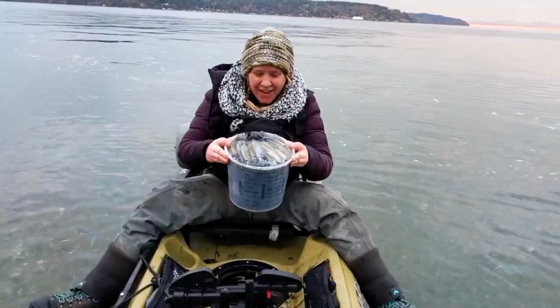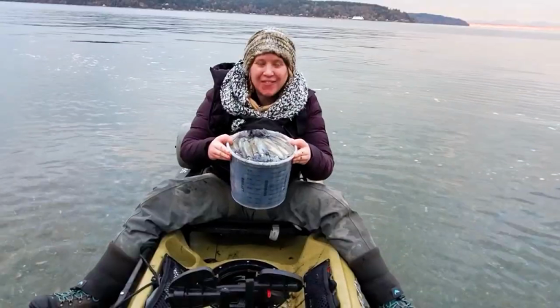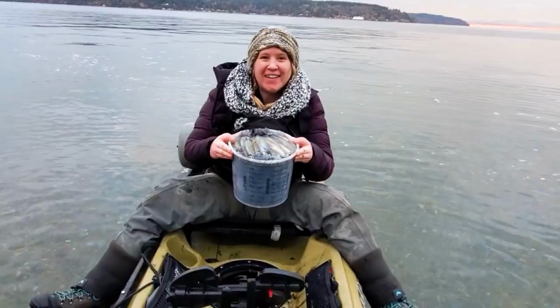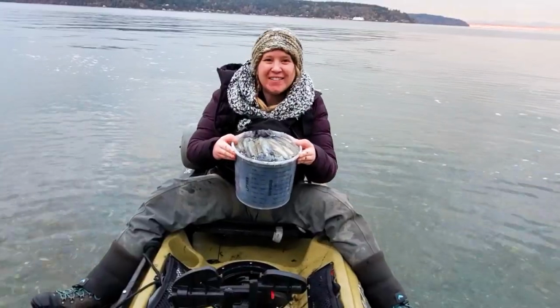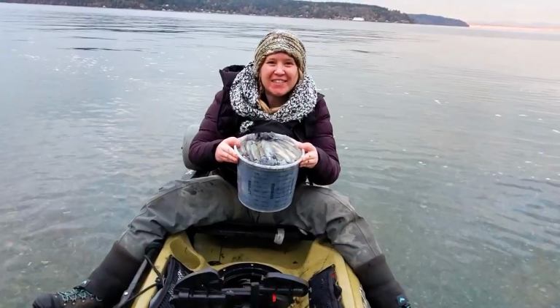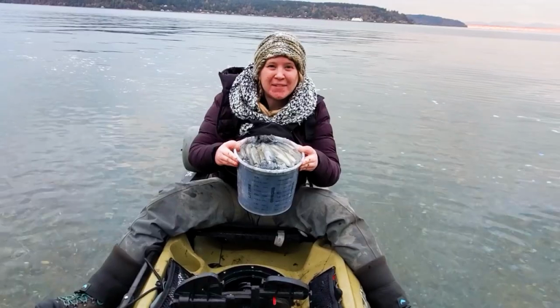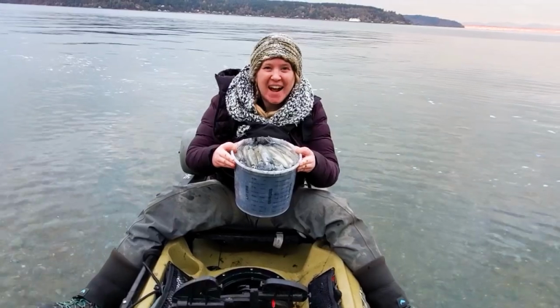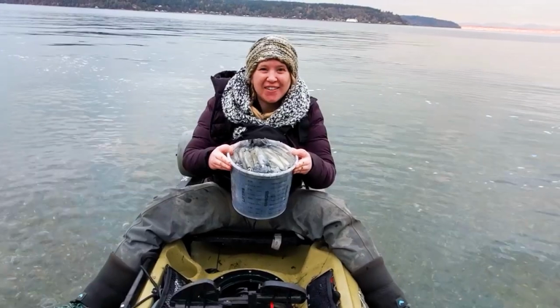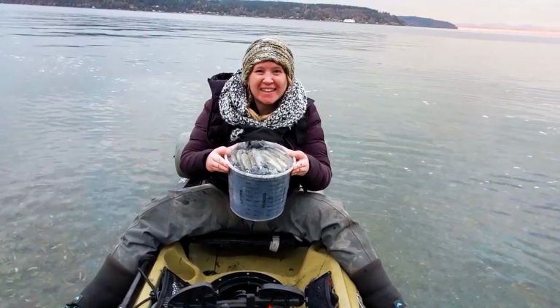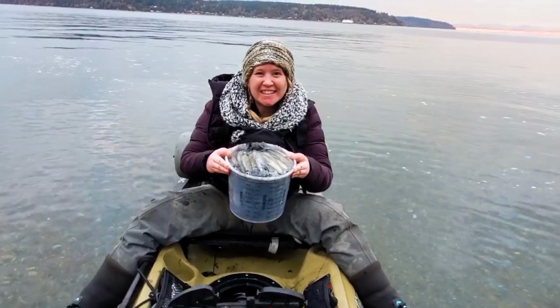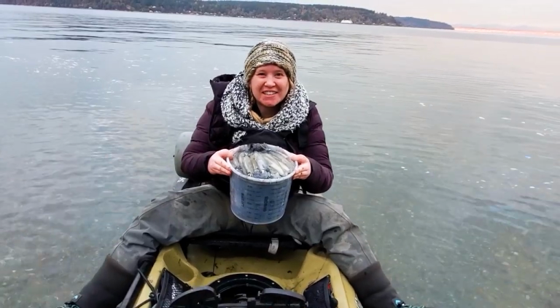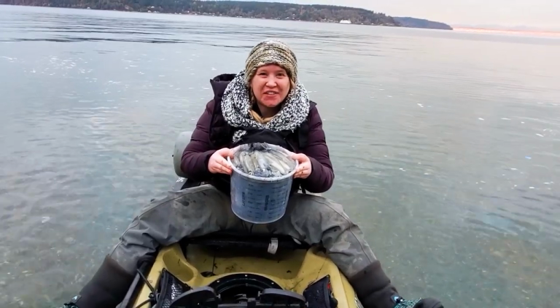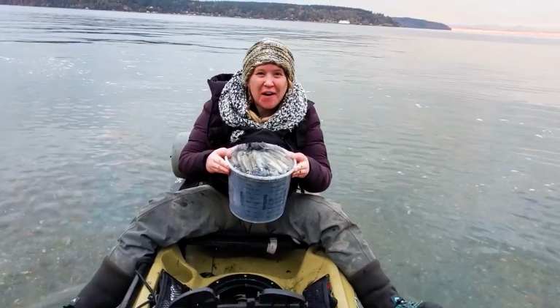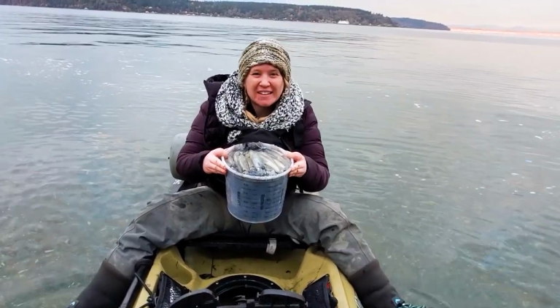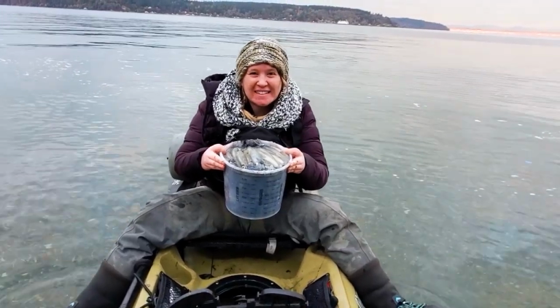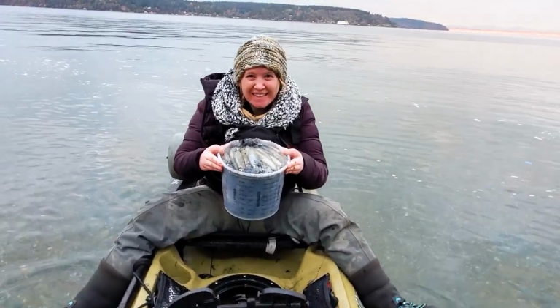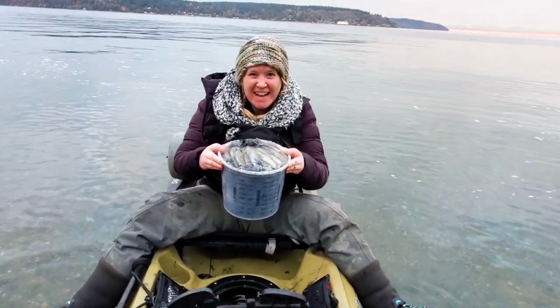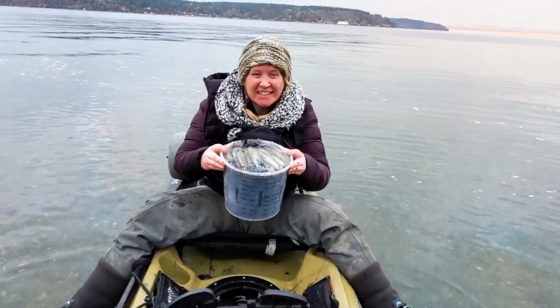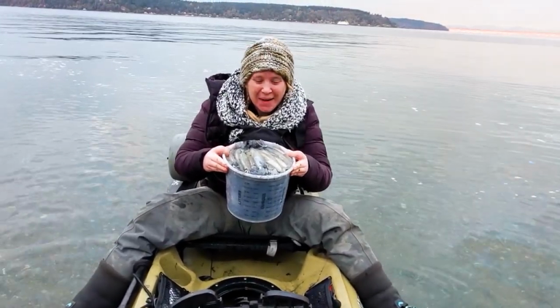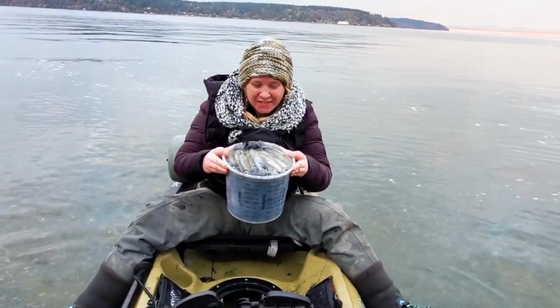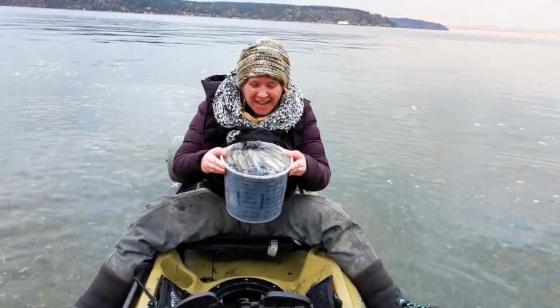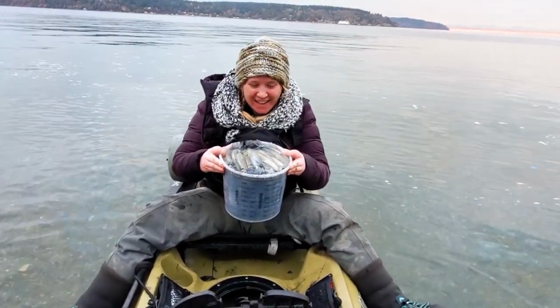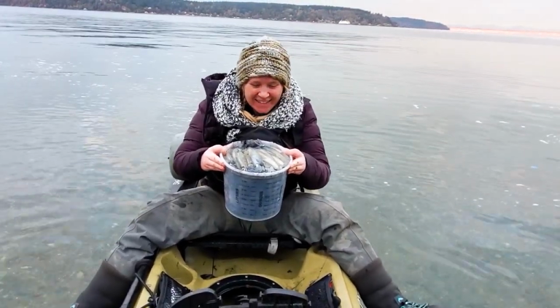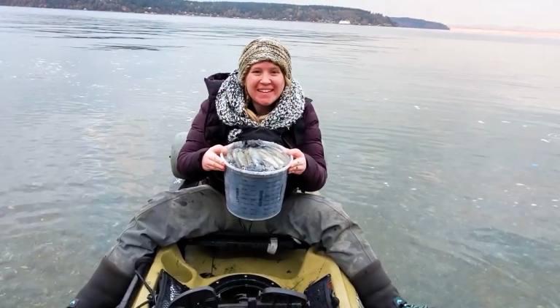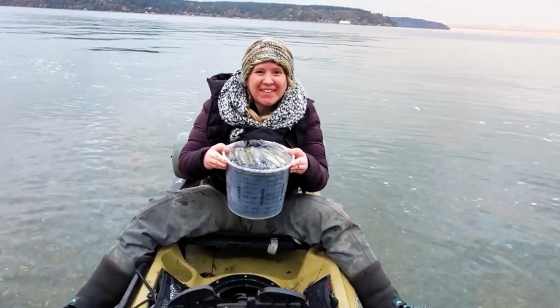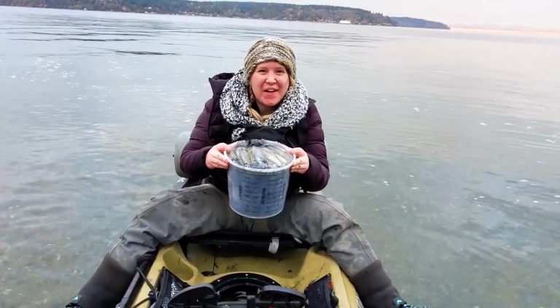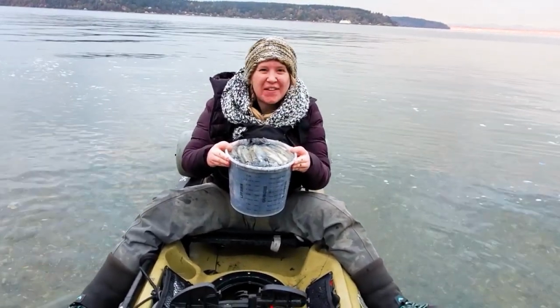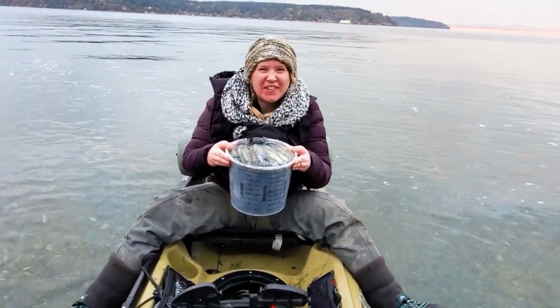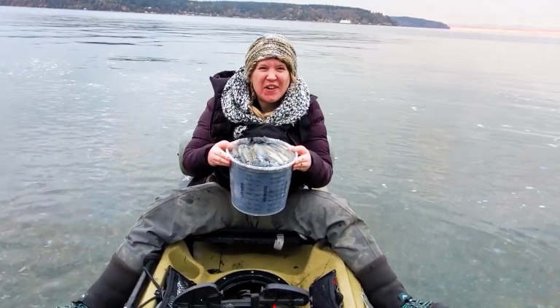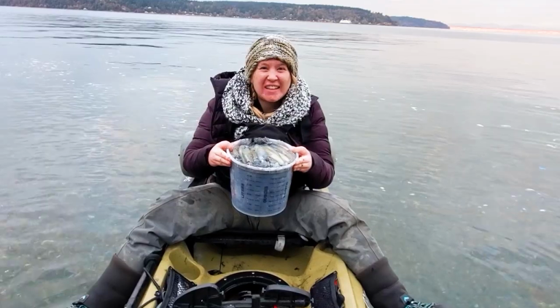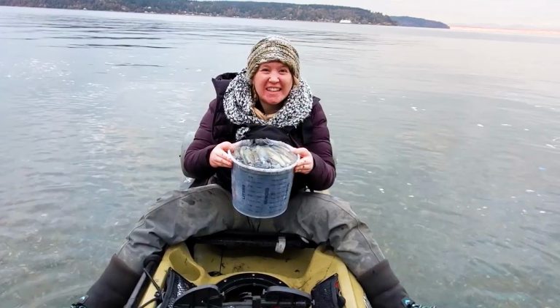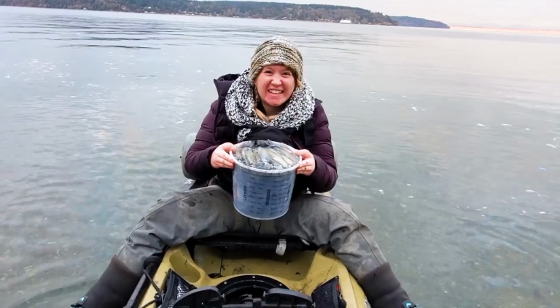Limited out in just a few hours. Not too bad of a day. Now we have to go home and clean these.